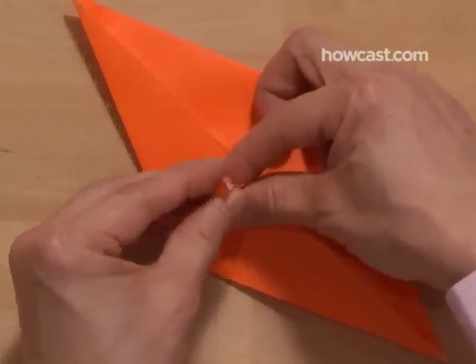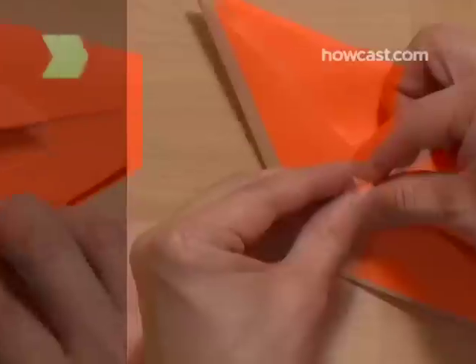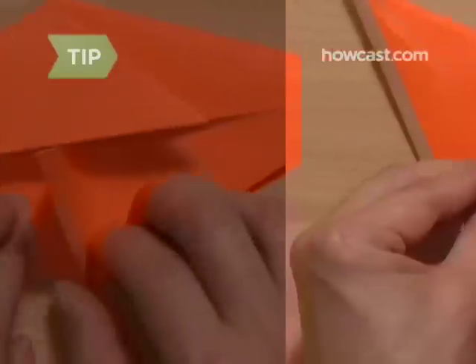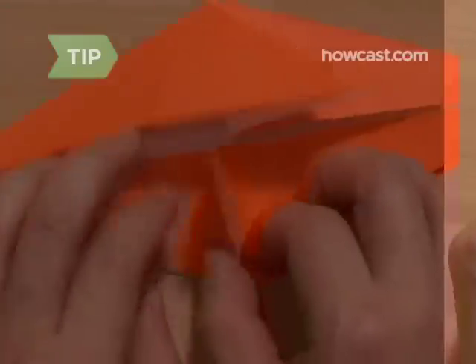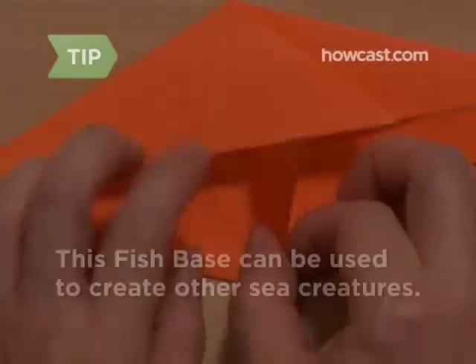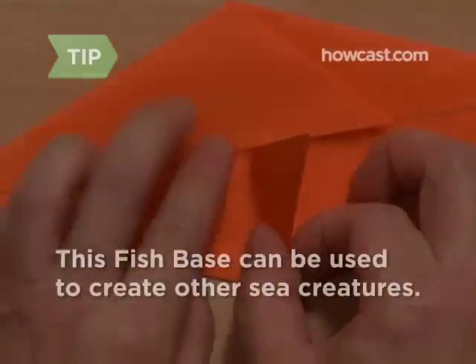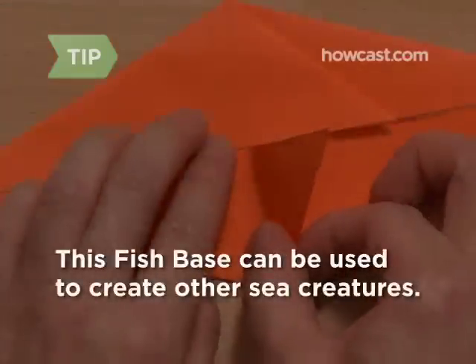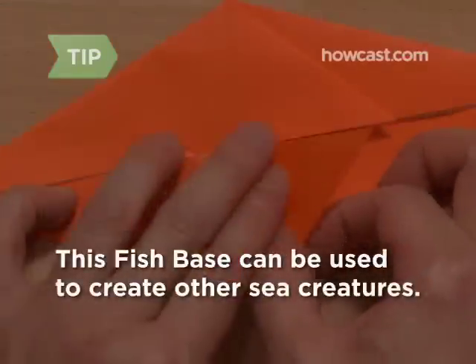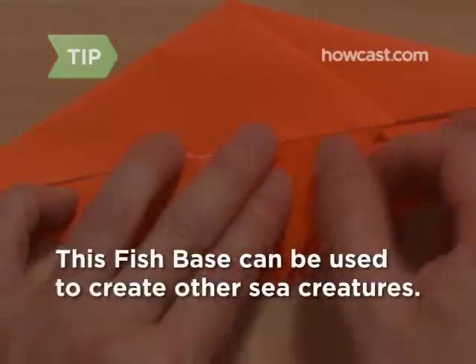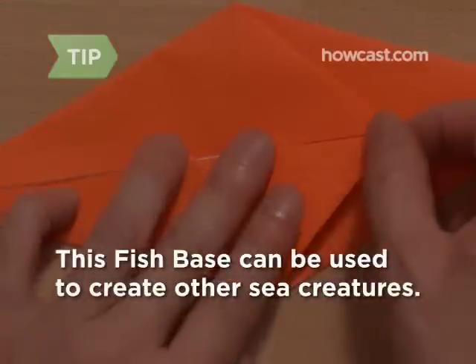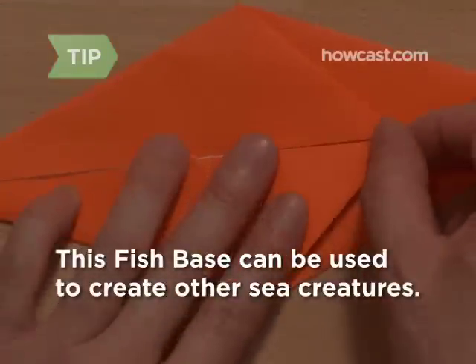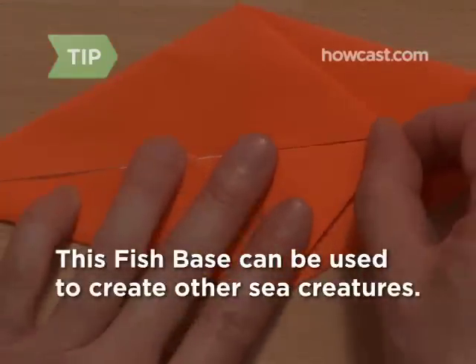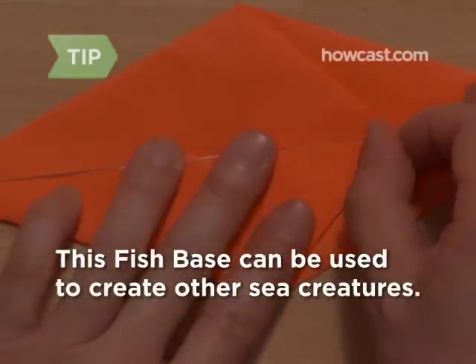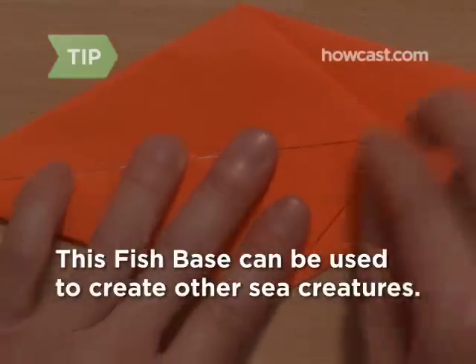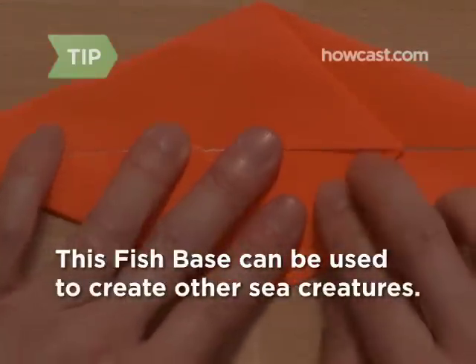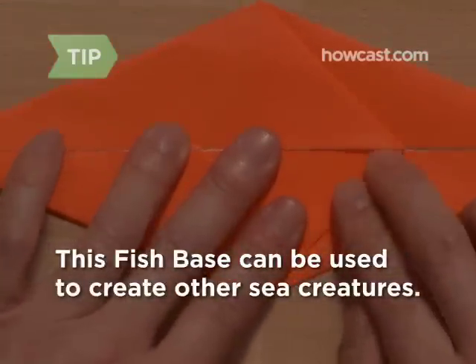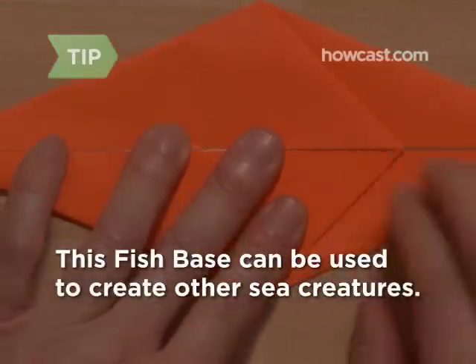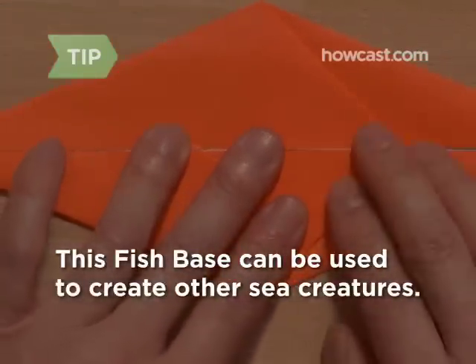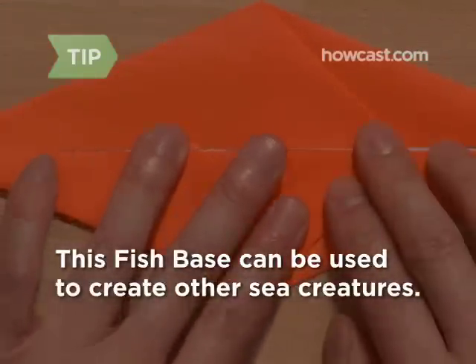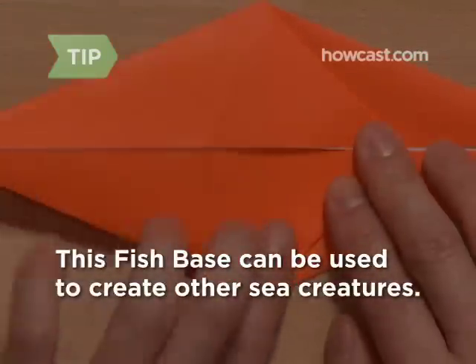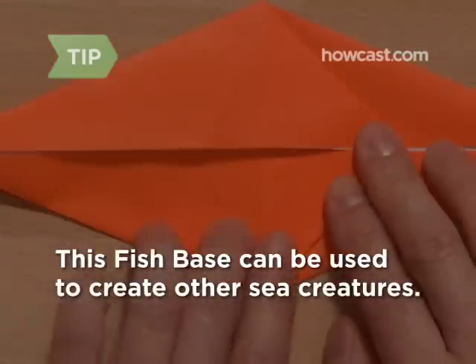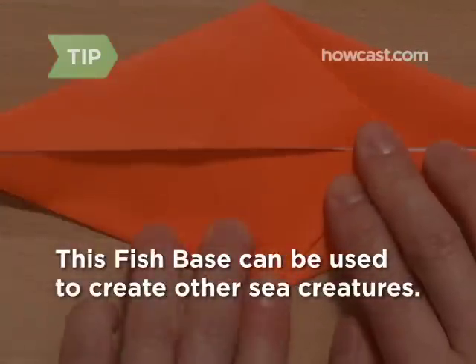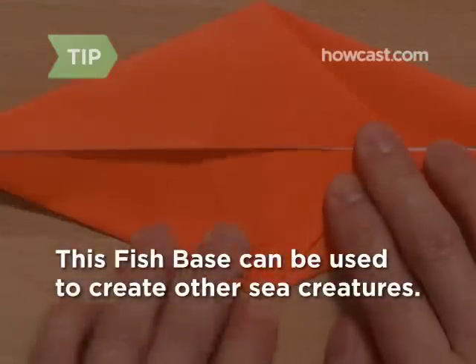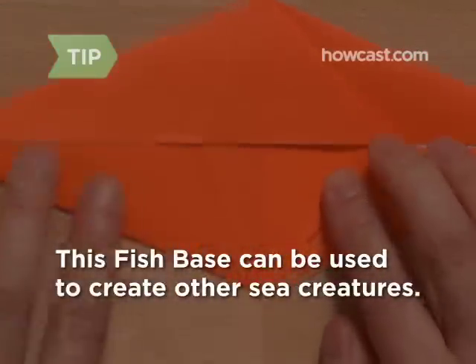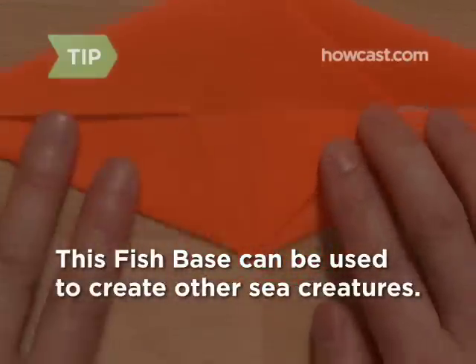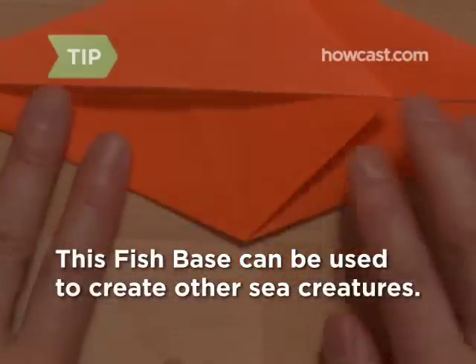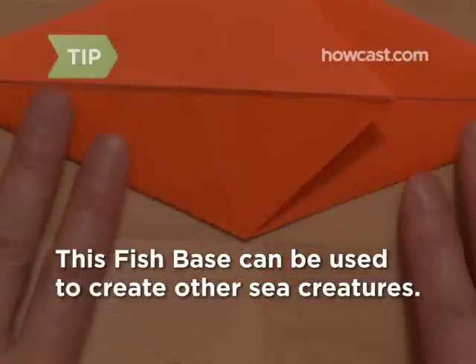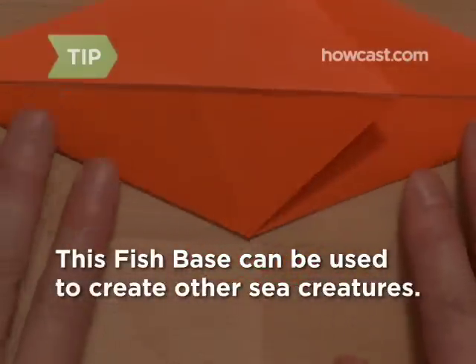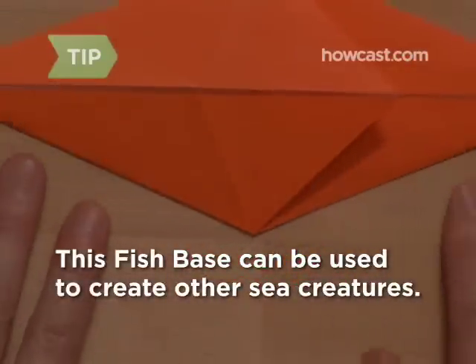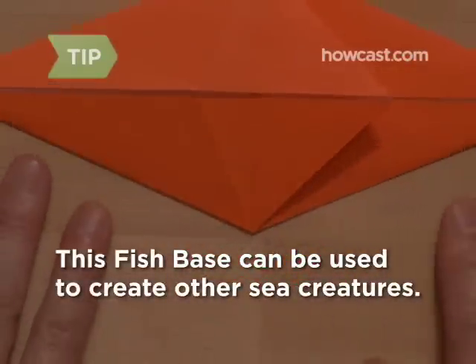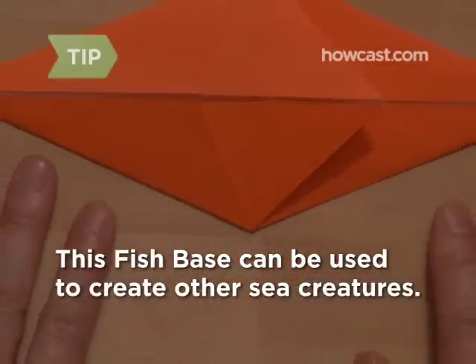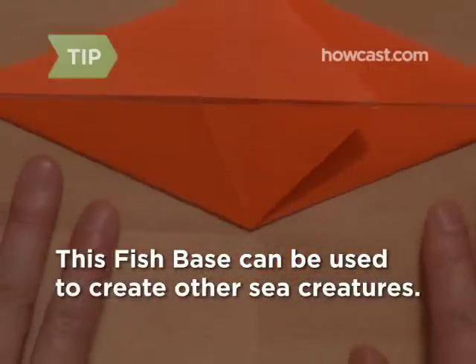This is a fish base, and you can use it to create whales, dolphins, sharks, and other sea creatures.